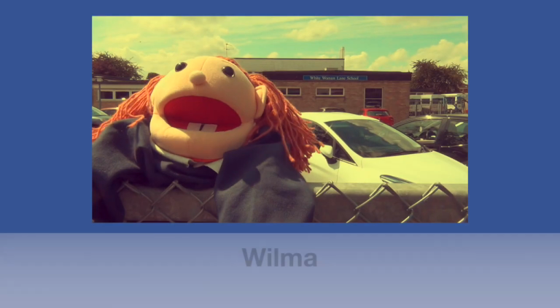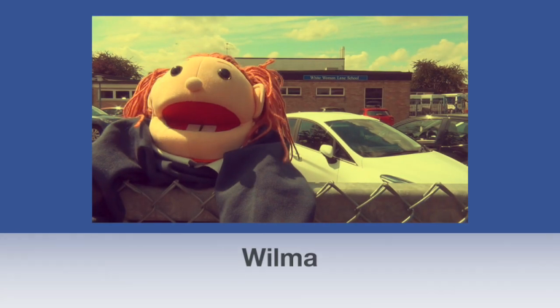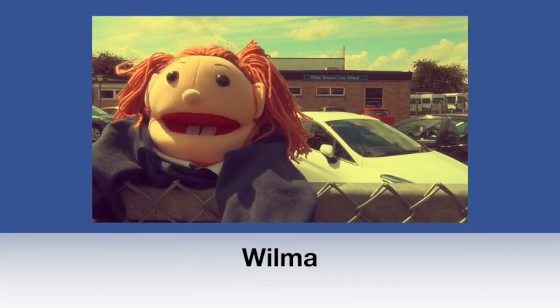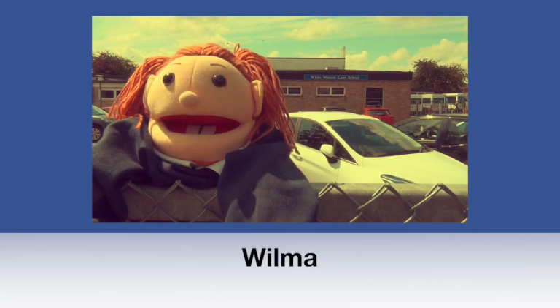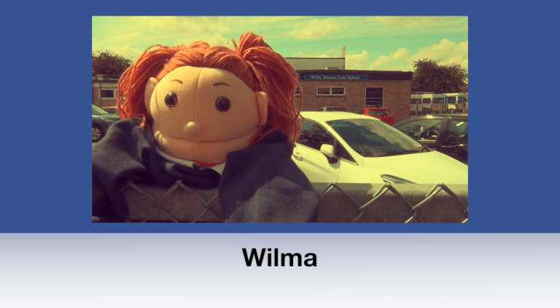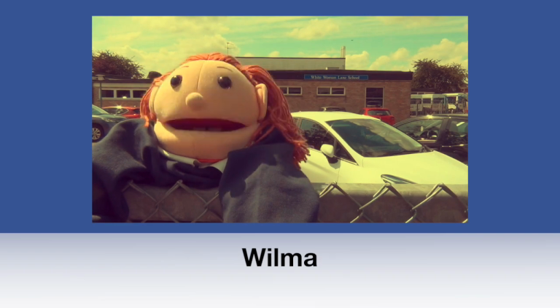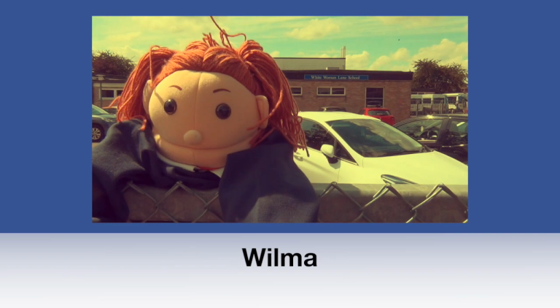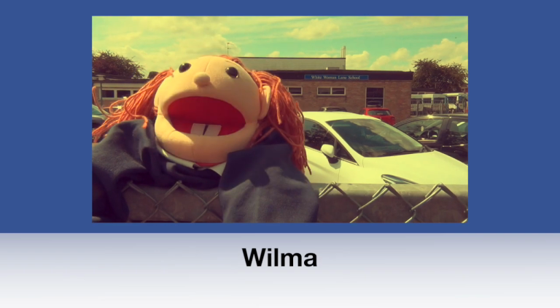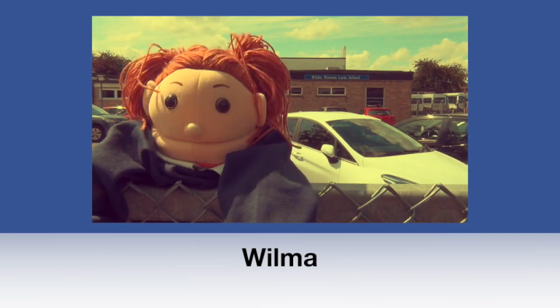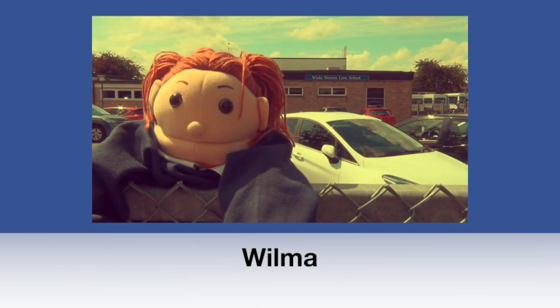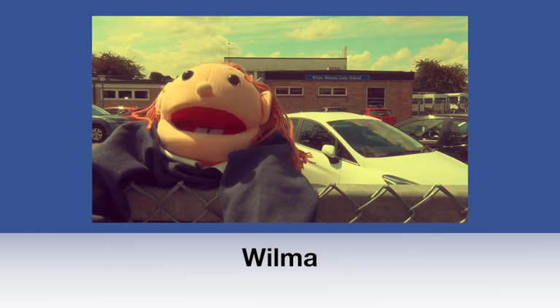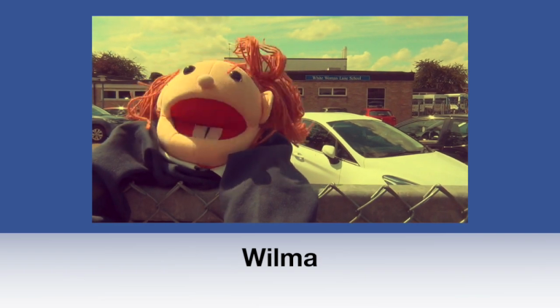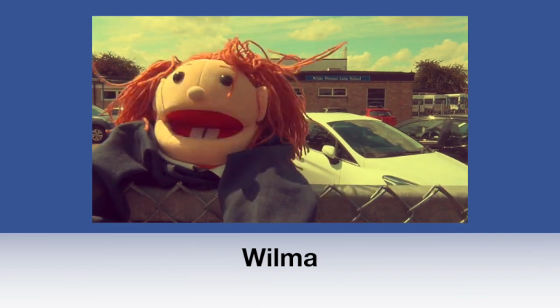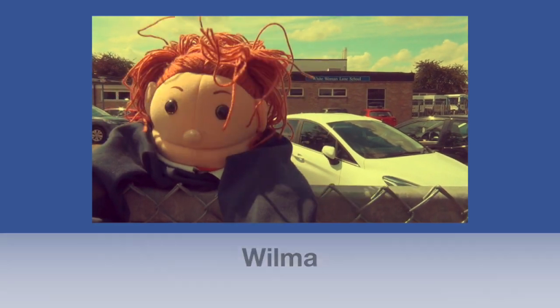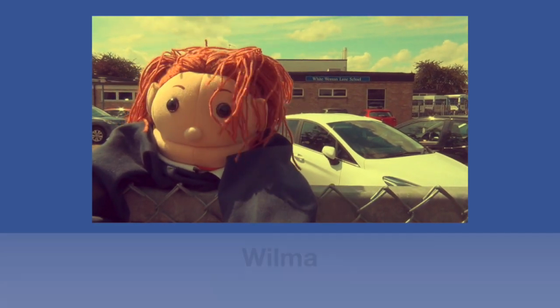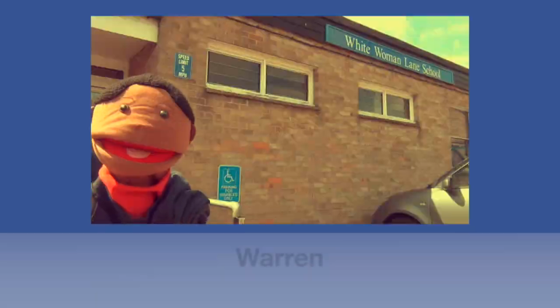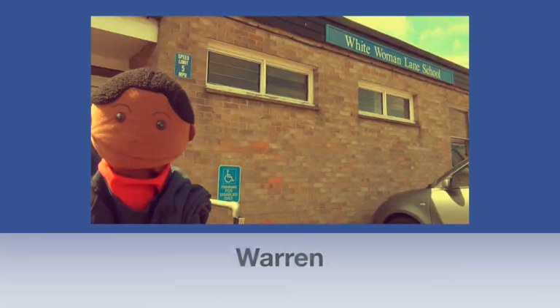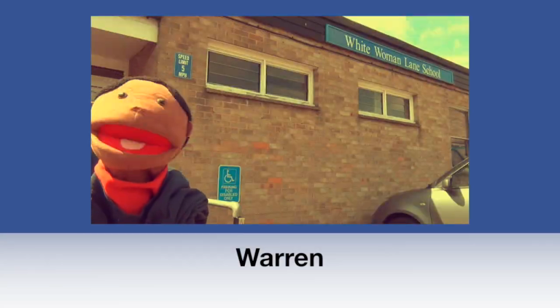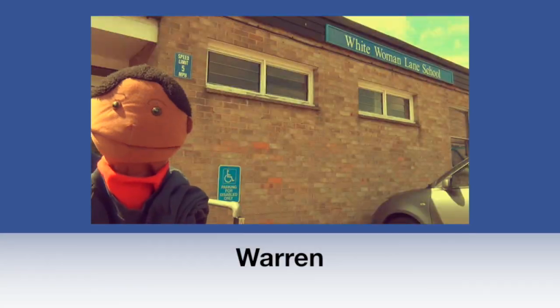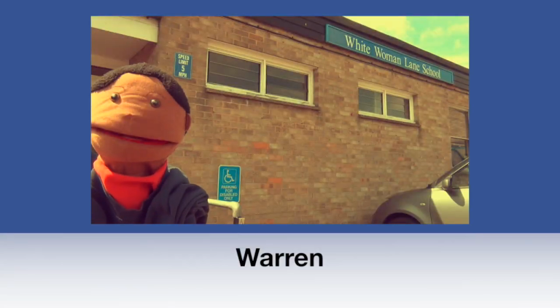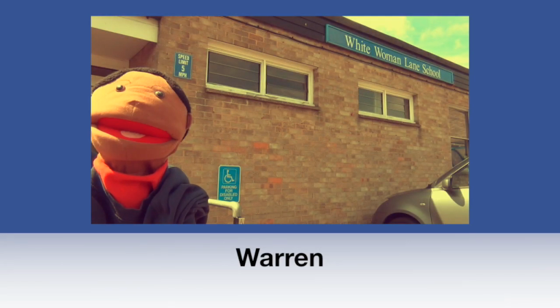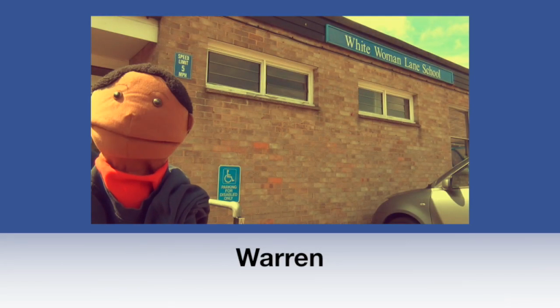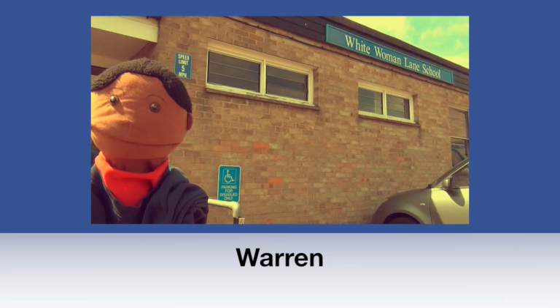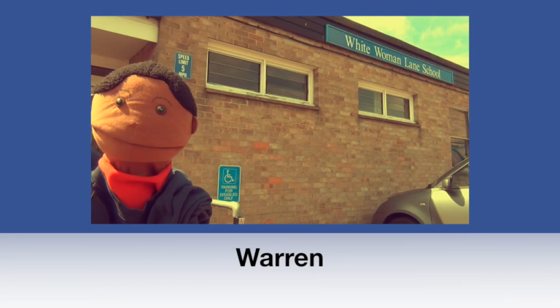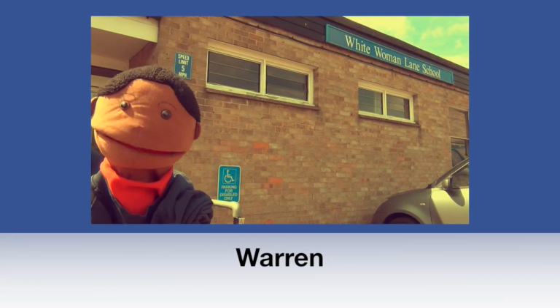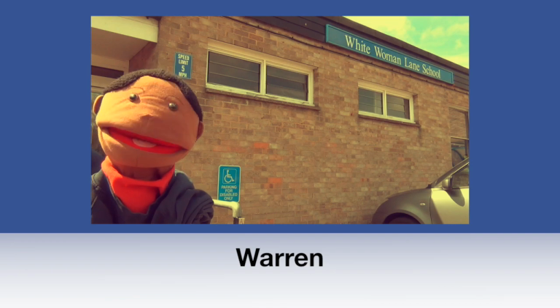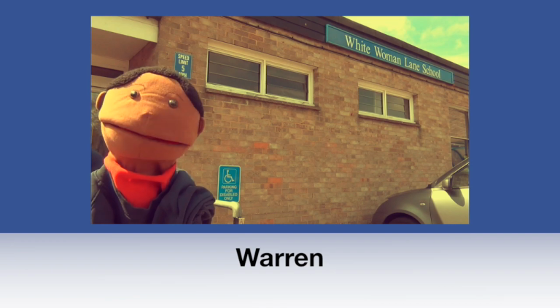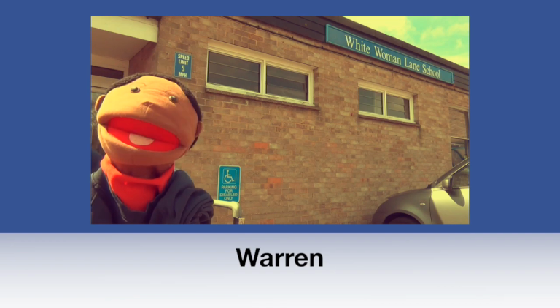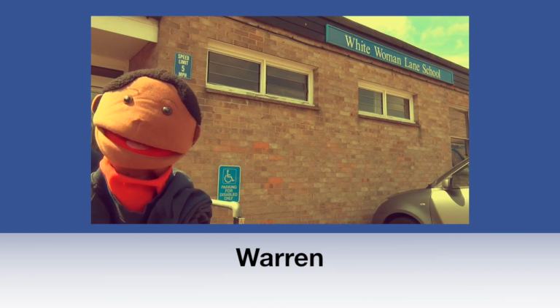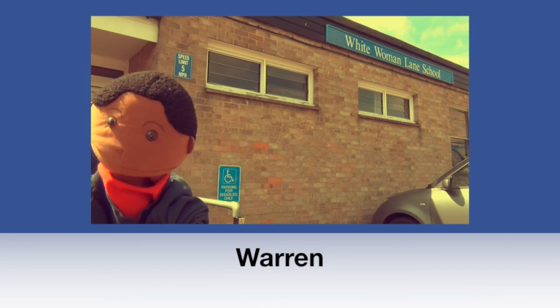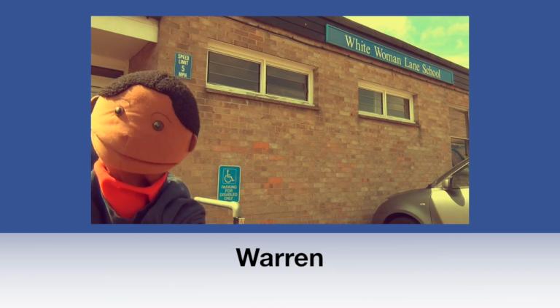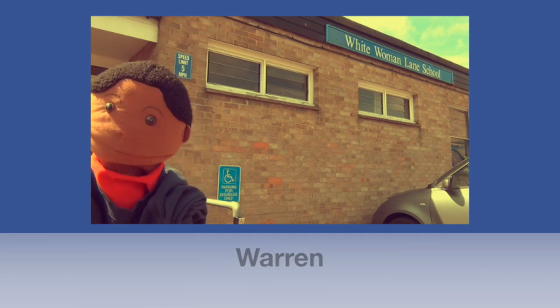Welcome to Waterman Lane School. My name is Wilma. Hi, my name is Warren and we are going to give you a tour of our wonderful school.